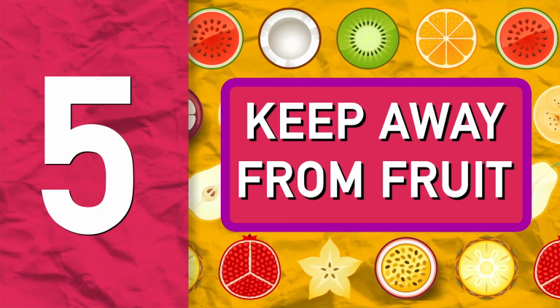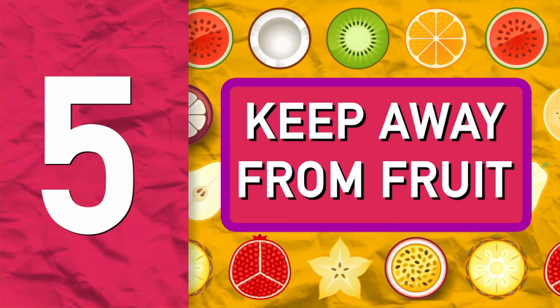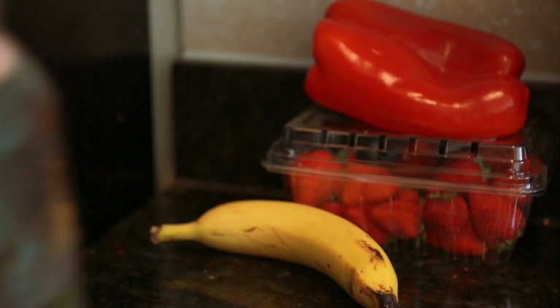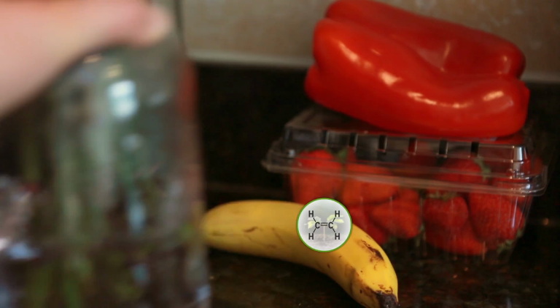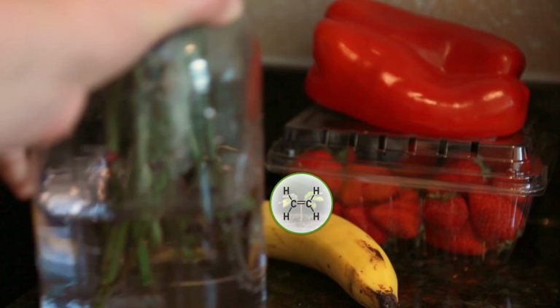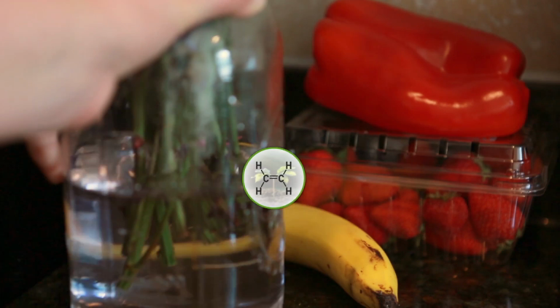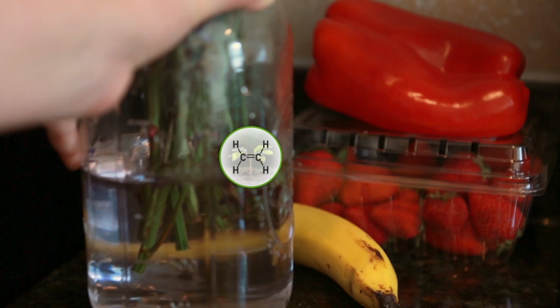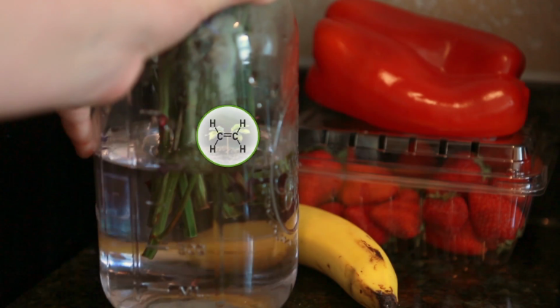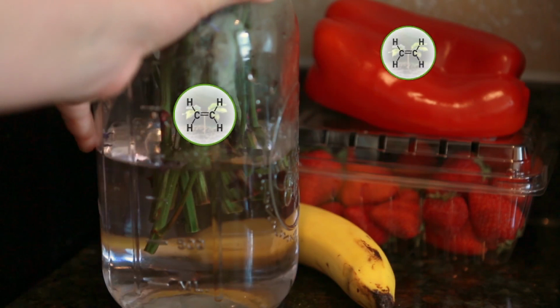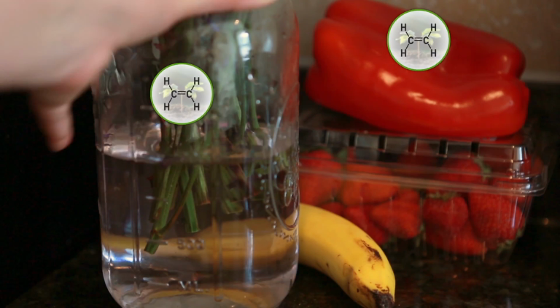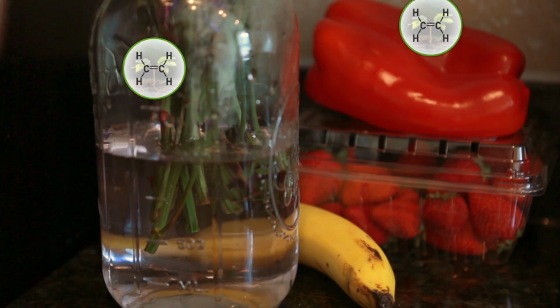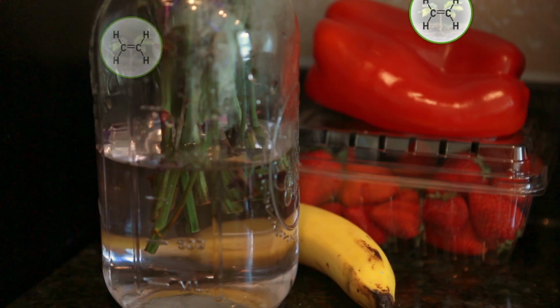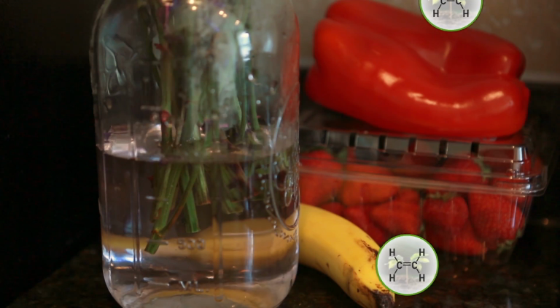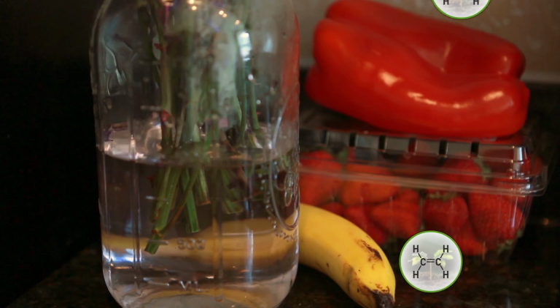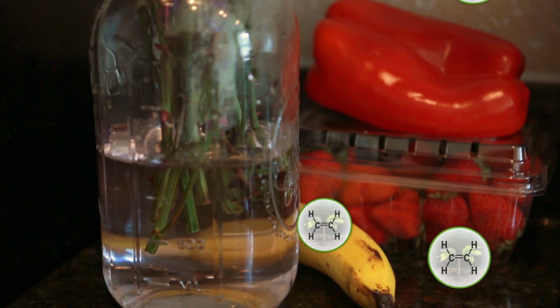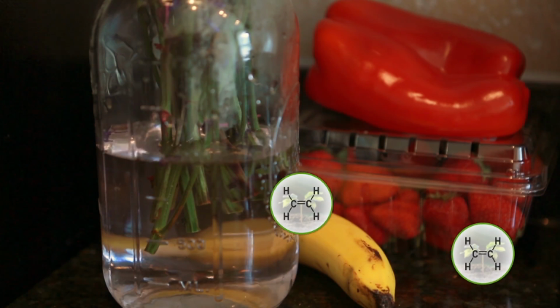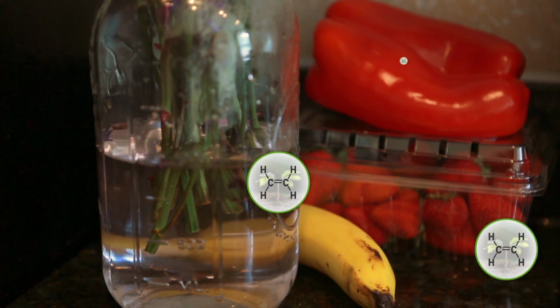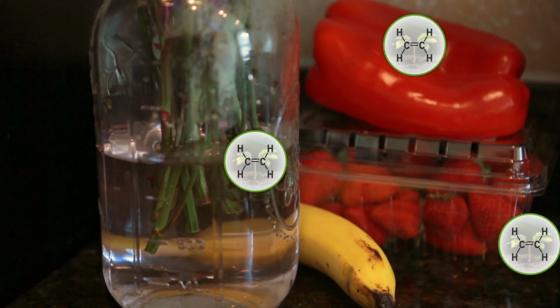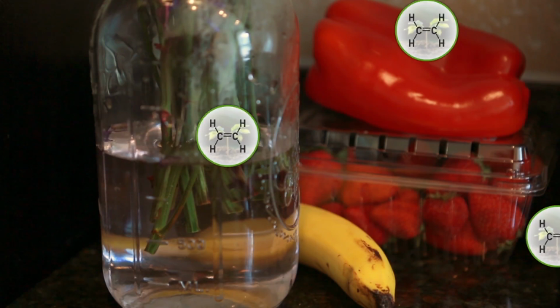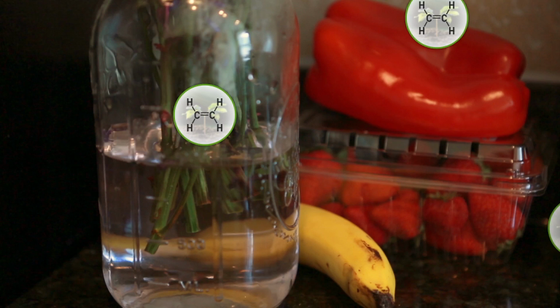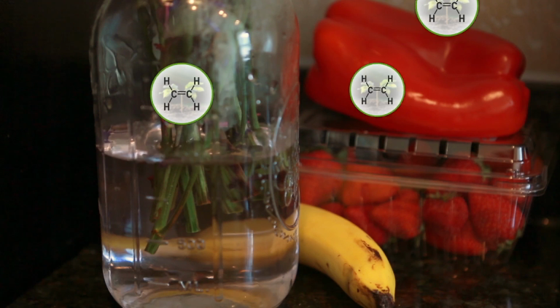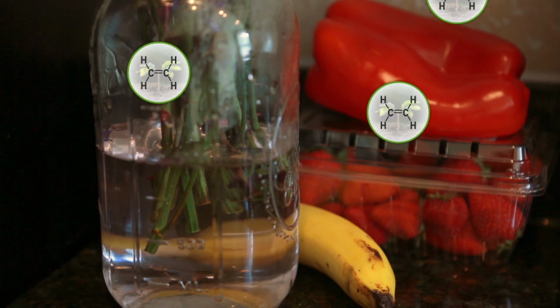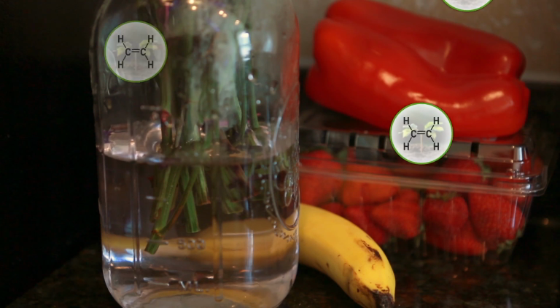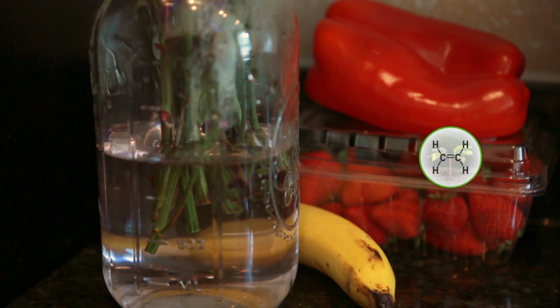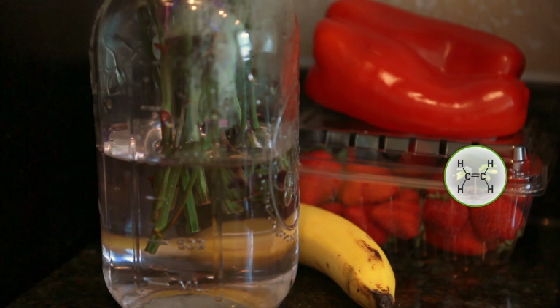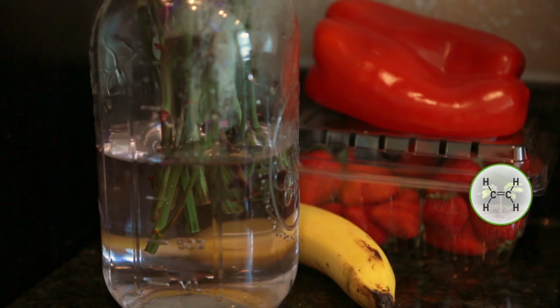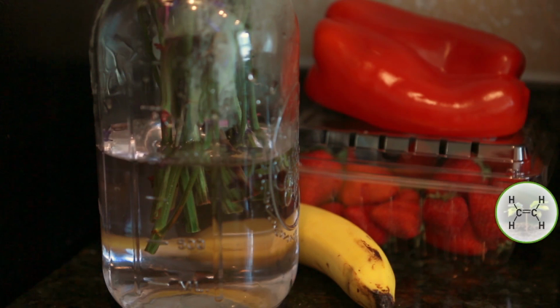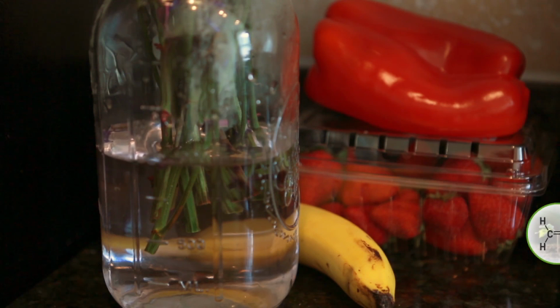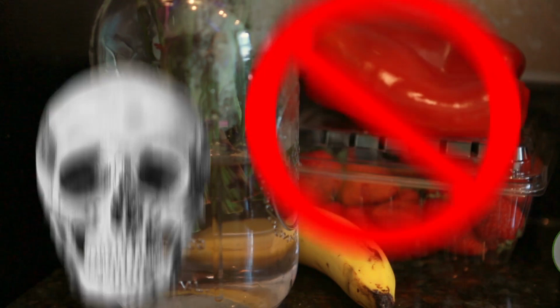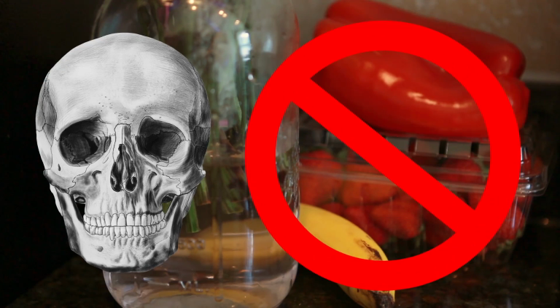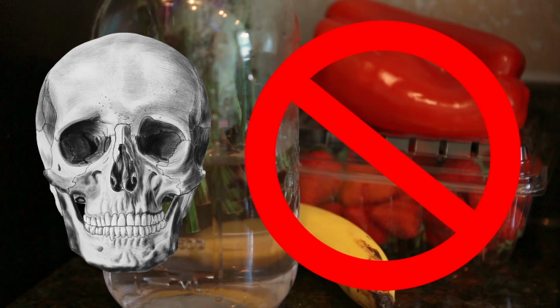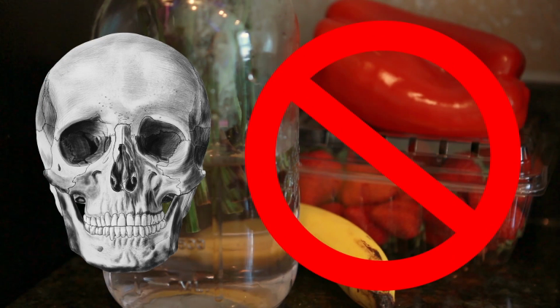Fruit produces ethylene, which tells a plant to ripen. Faster ripening equals faster dying, which equals dead flowers.